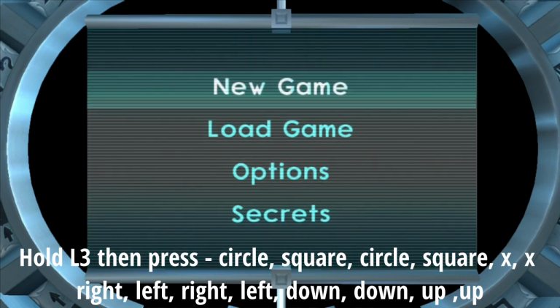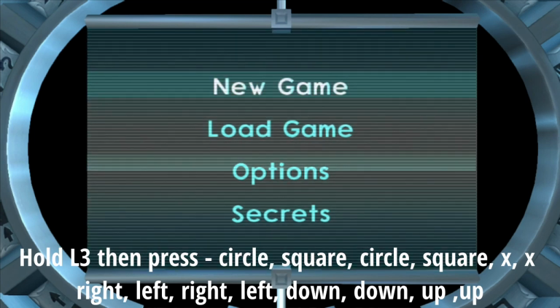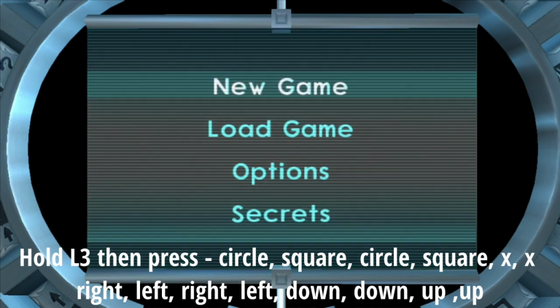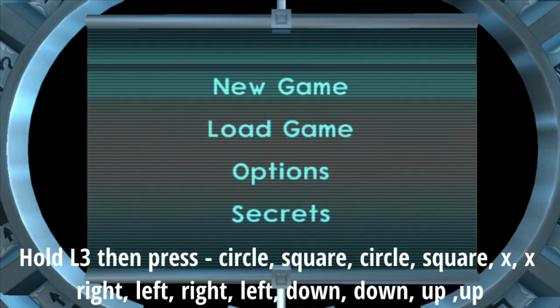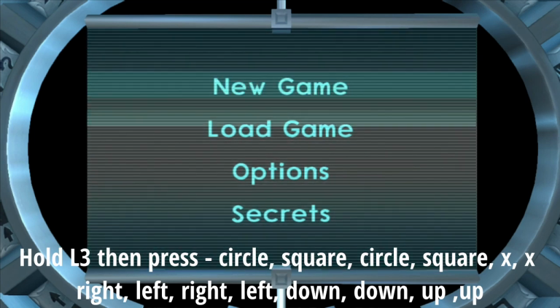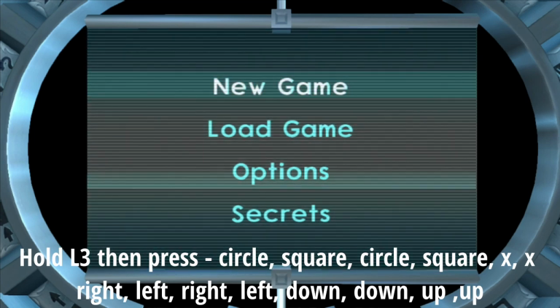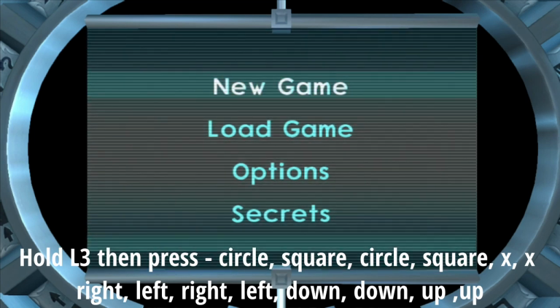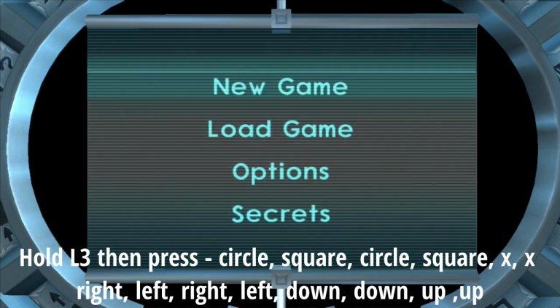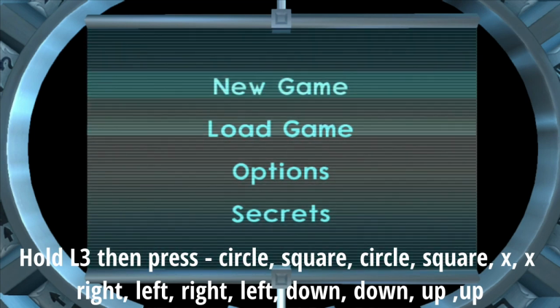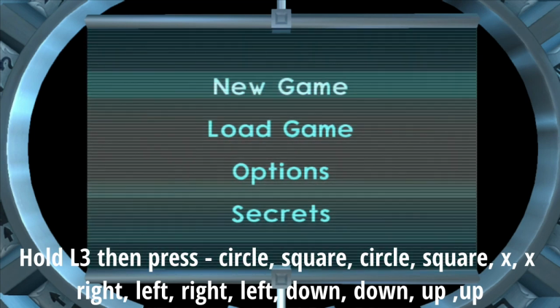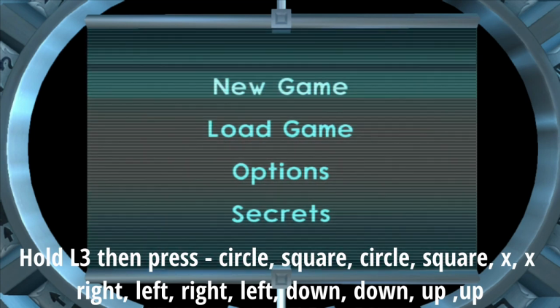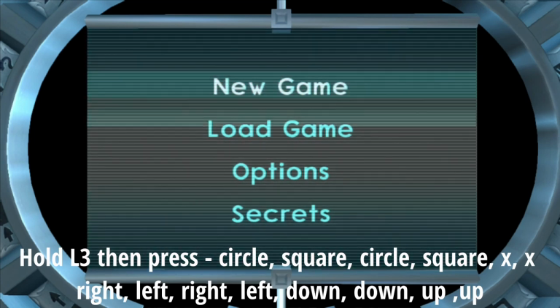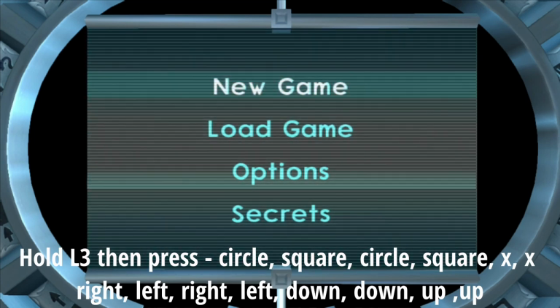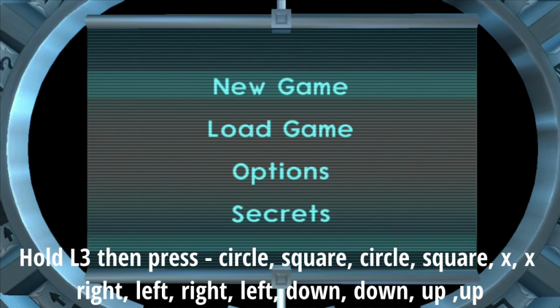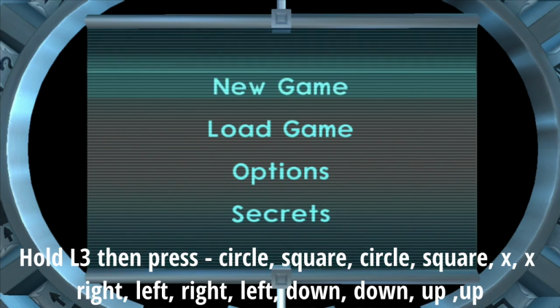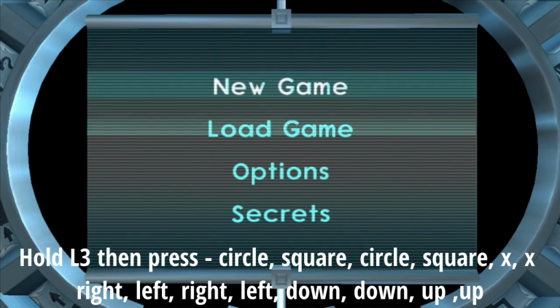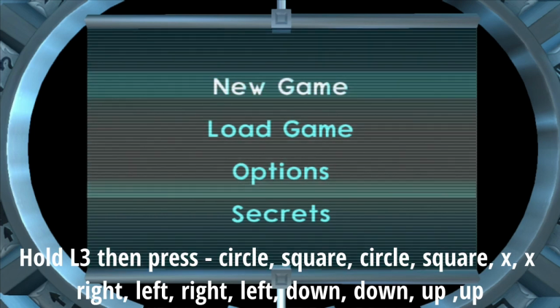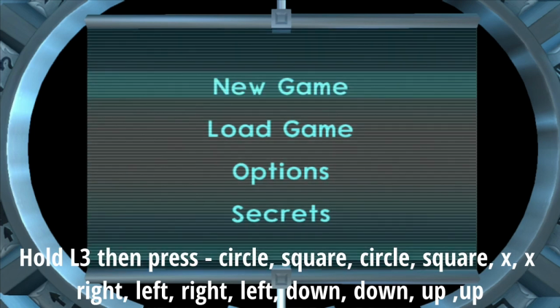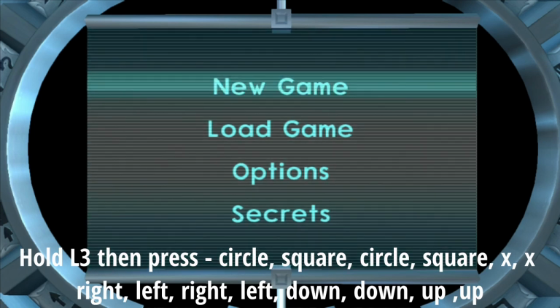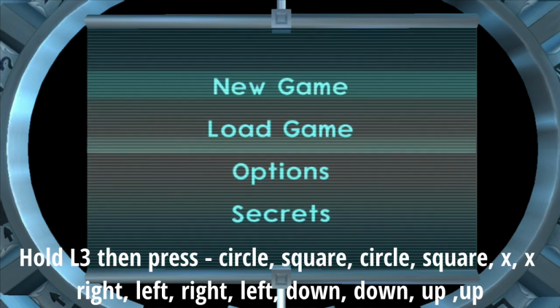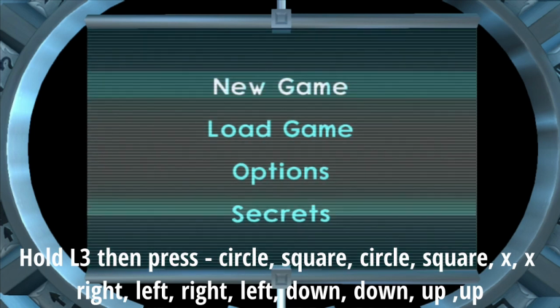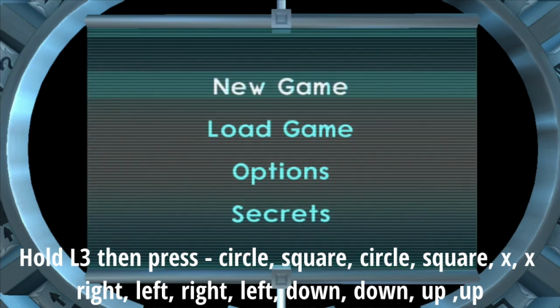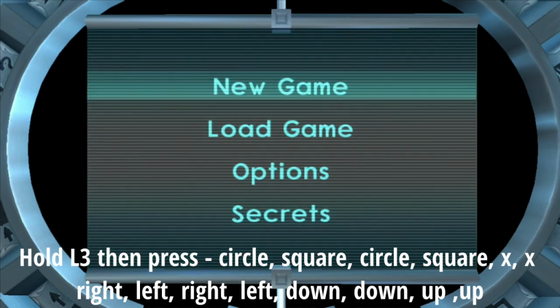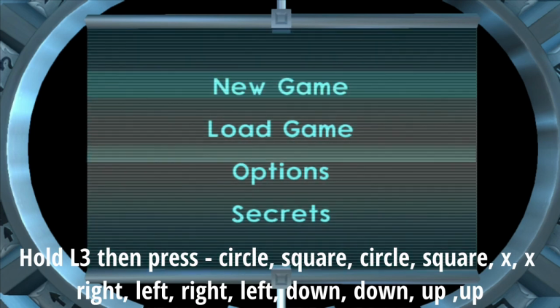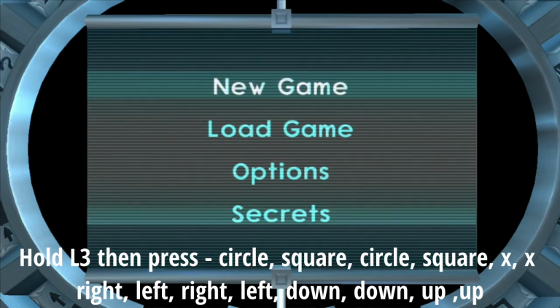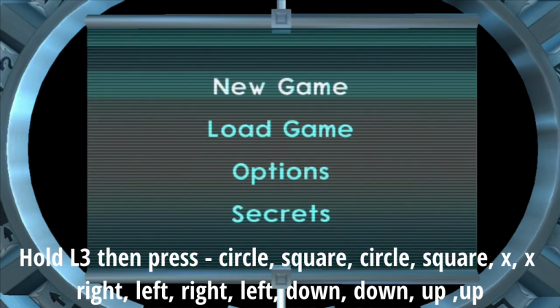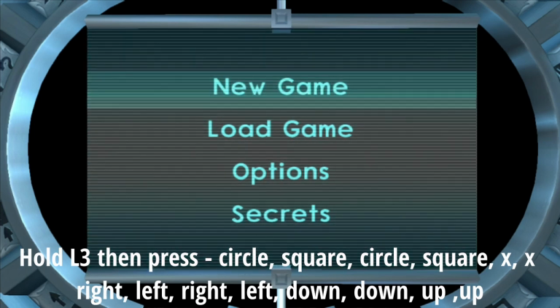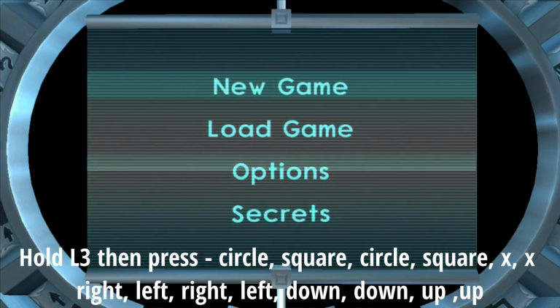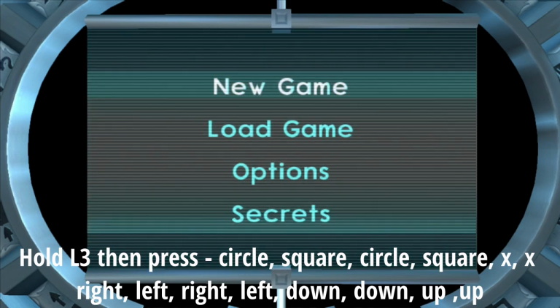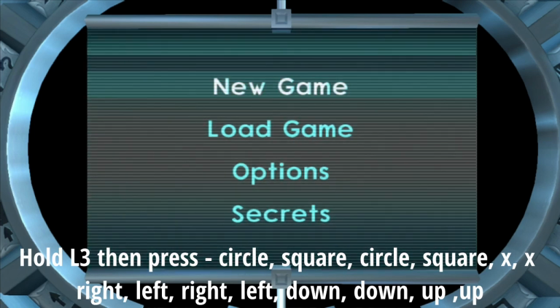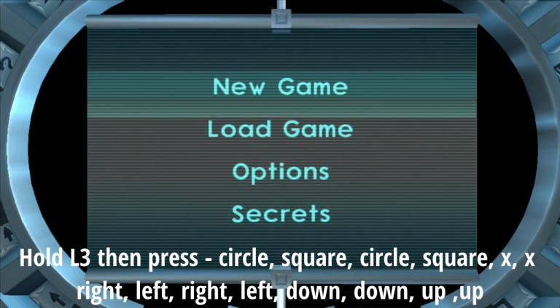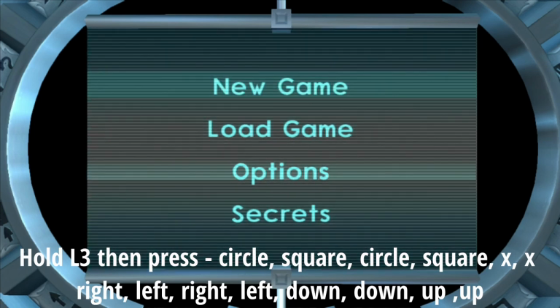Now you just want to enter in the second code that I'm also showing on the screen right now. While you're entering both codes, make sure that you're still holding L3 while pressing all of the buttons.